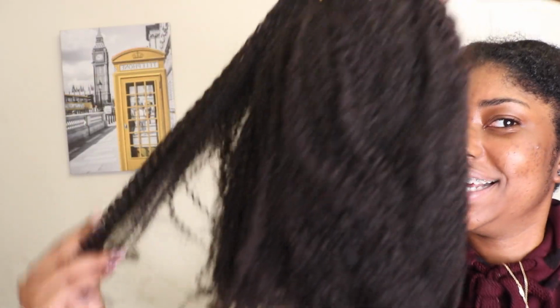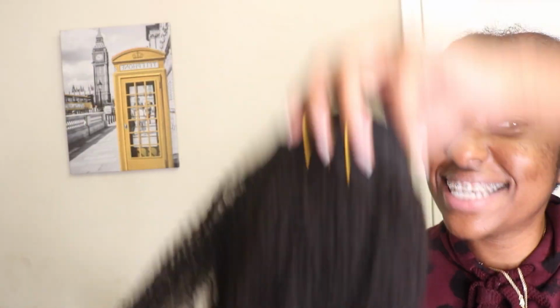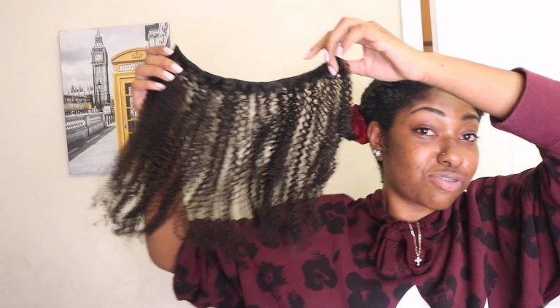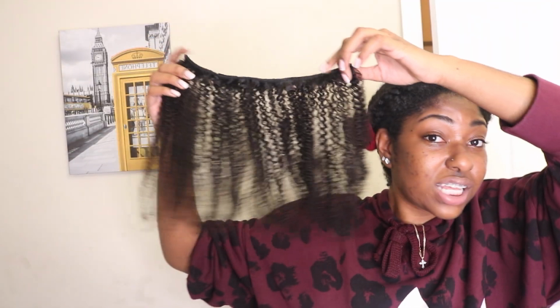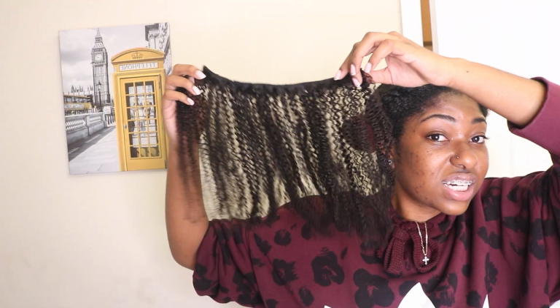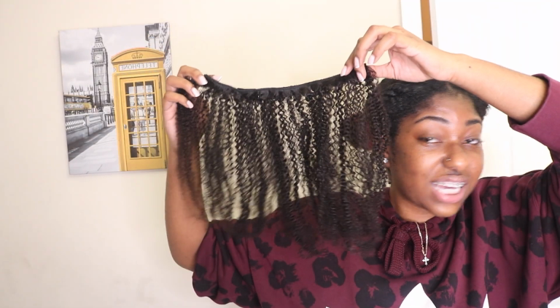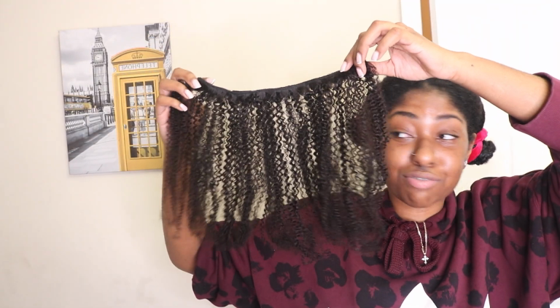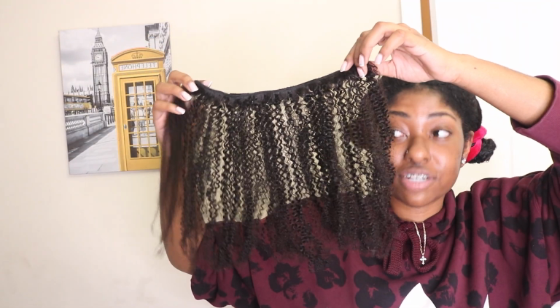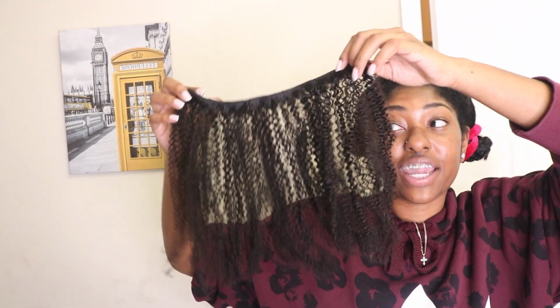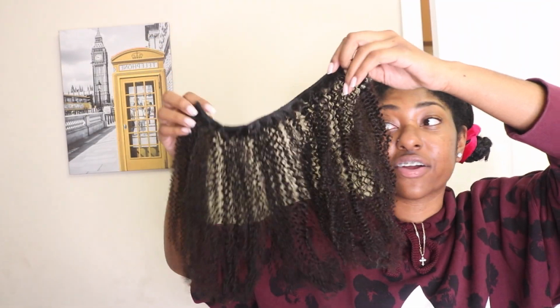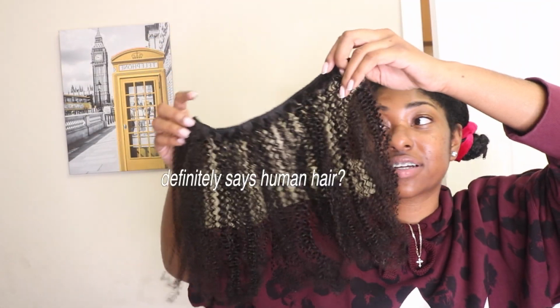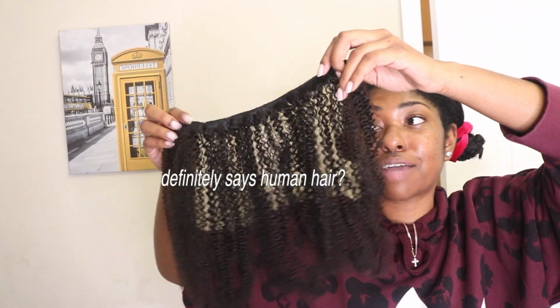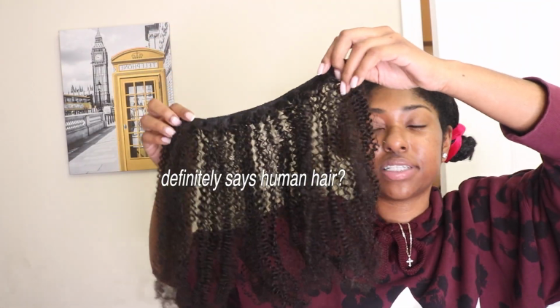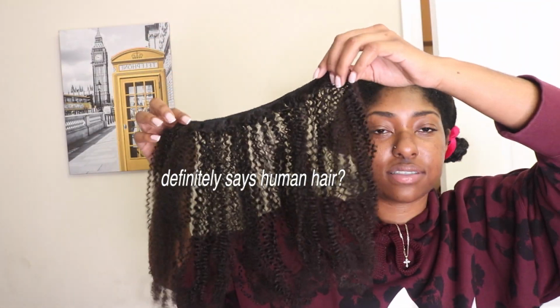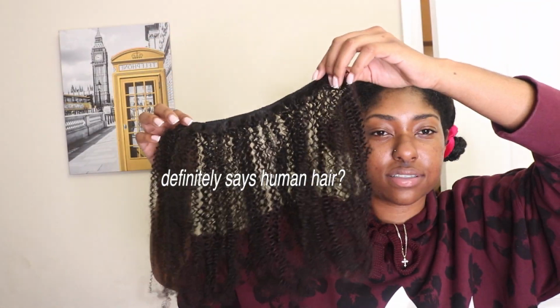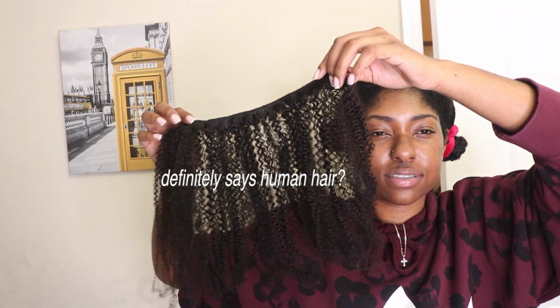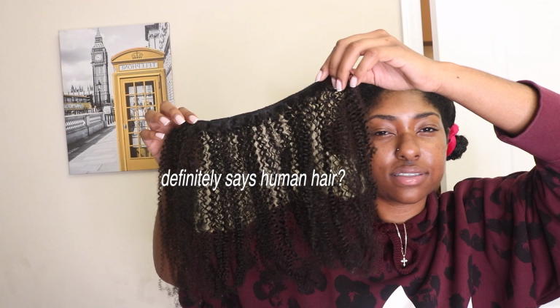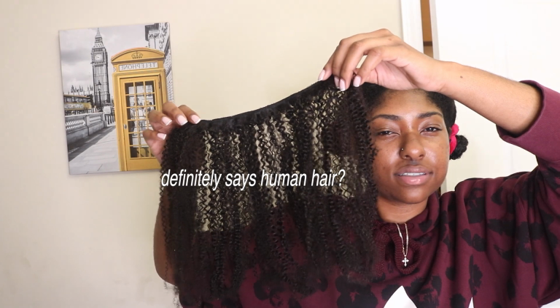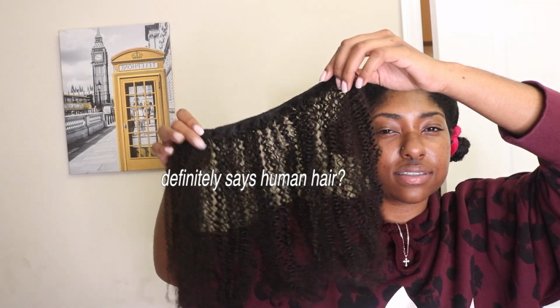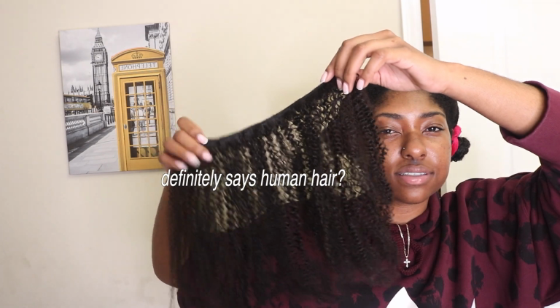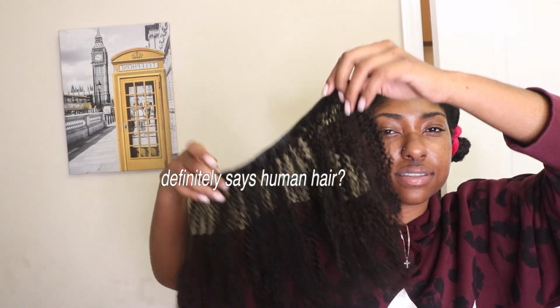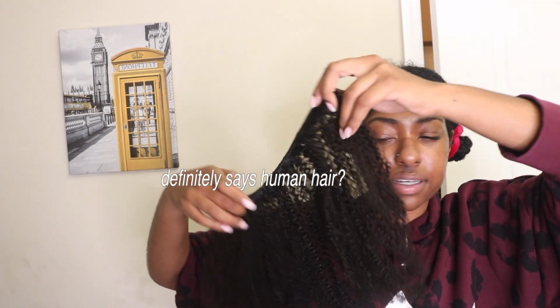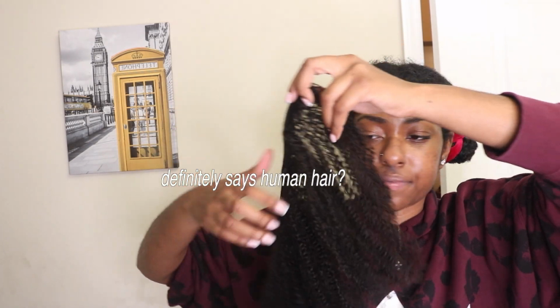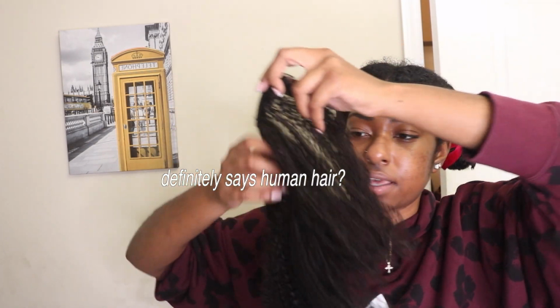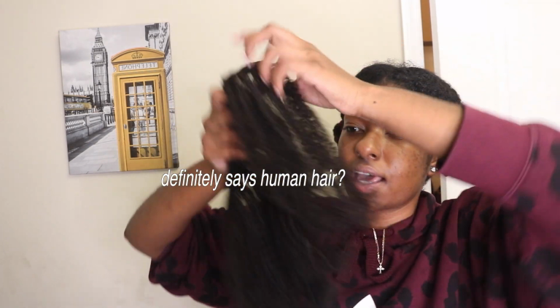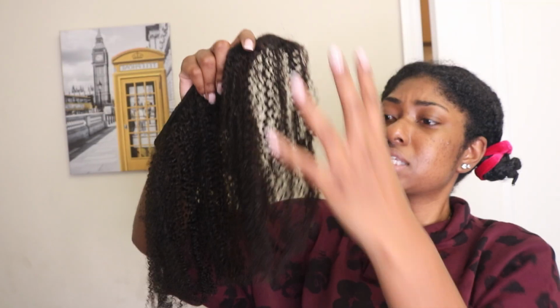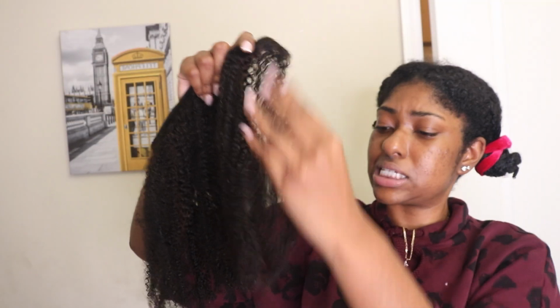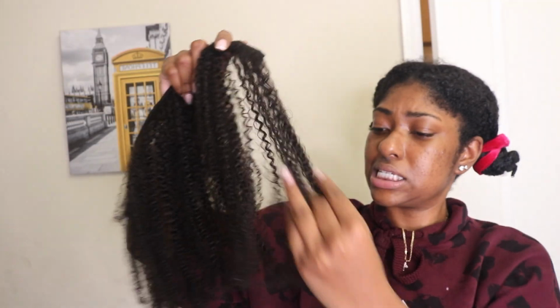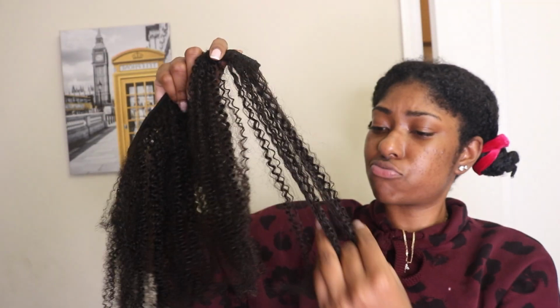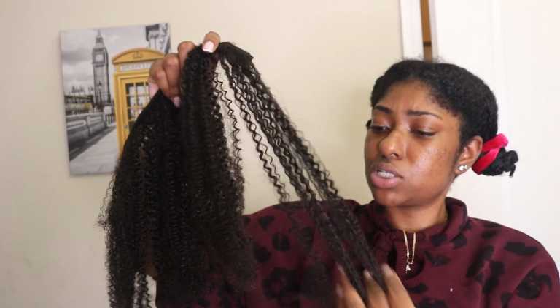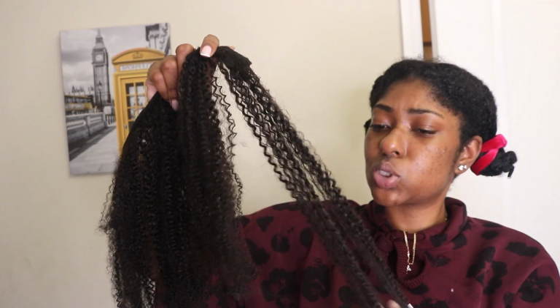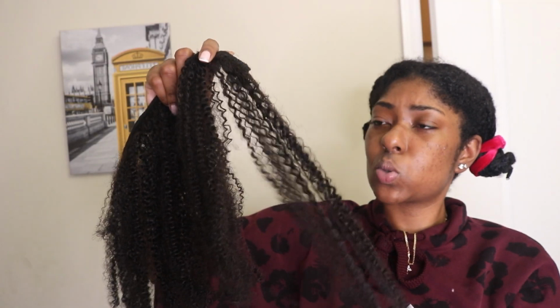This really looks like real hair. She's real gorgeous.